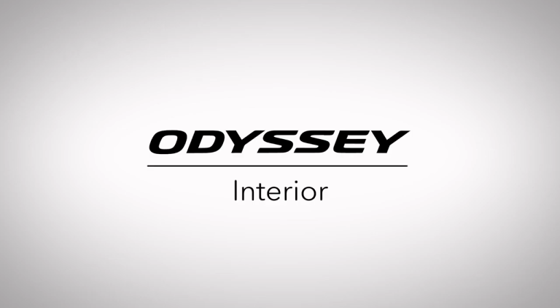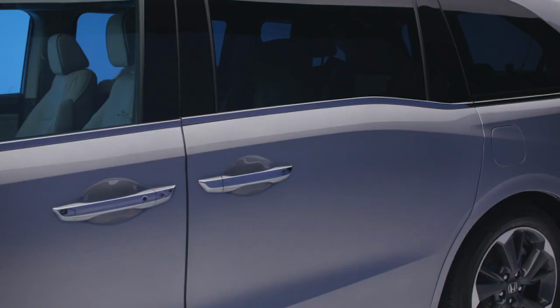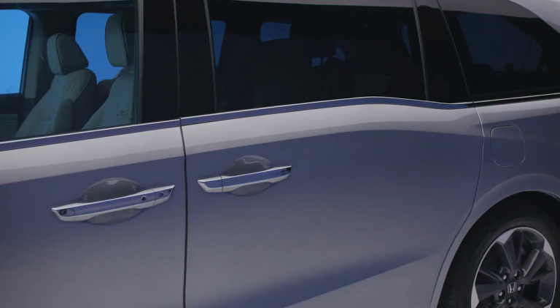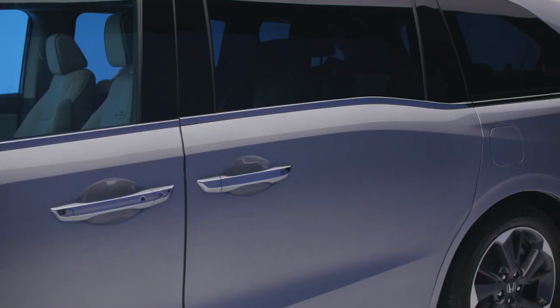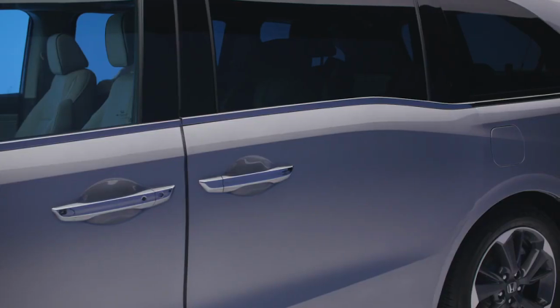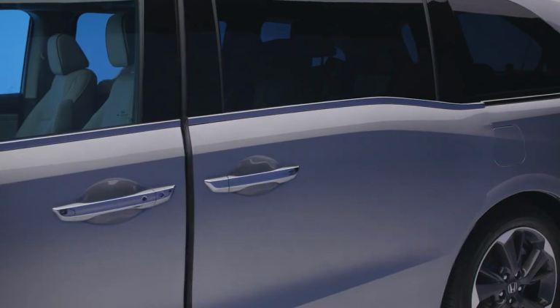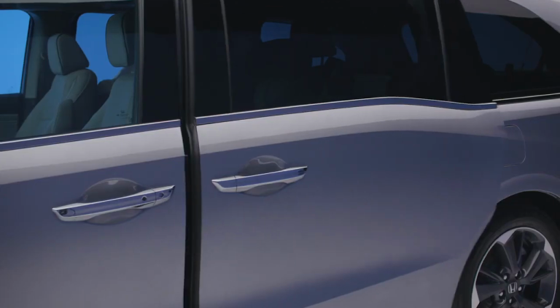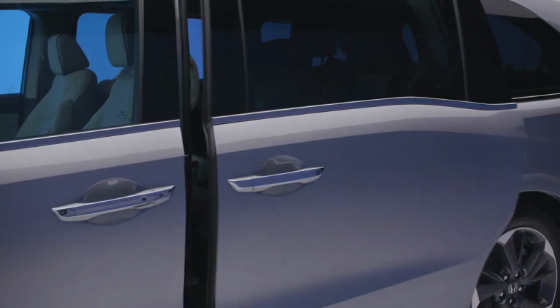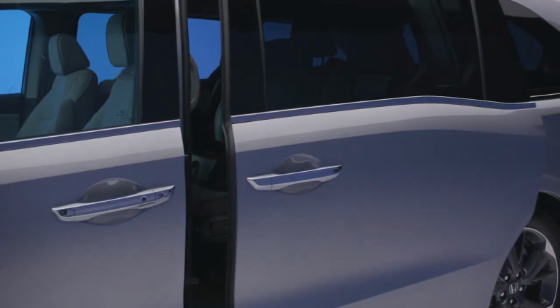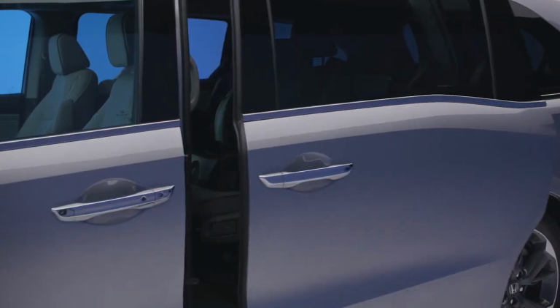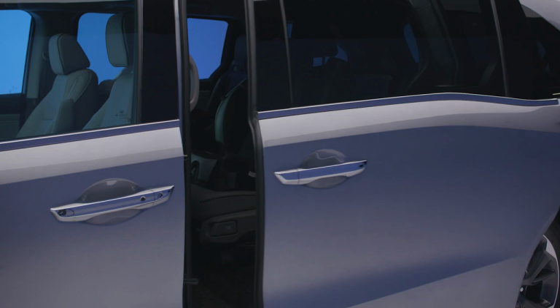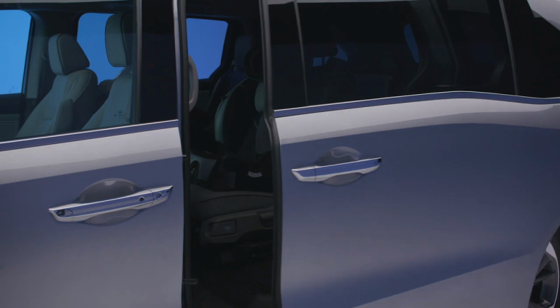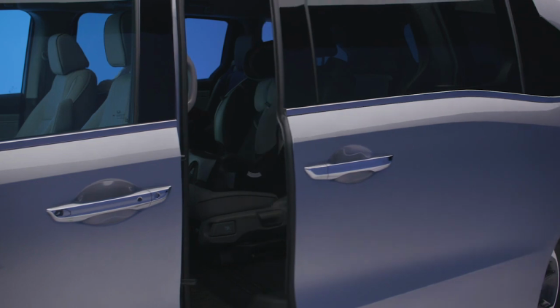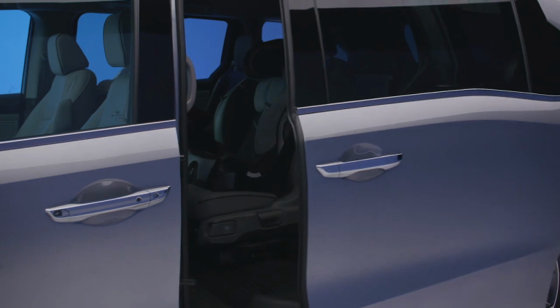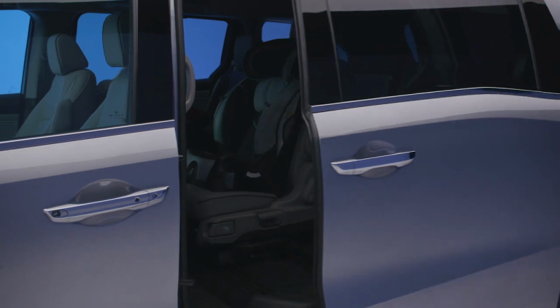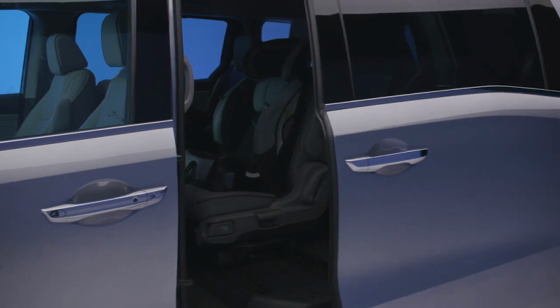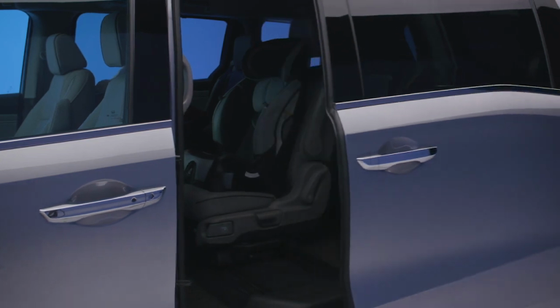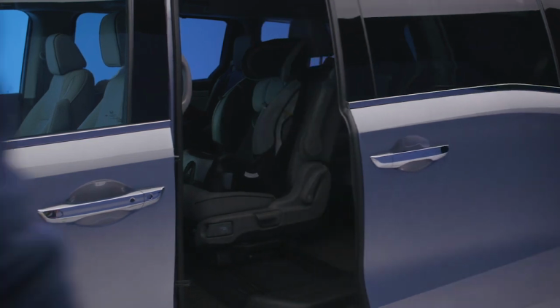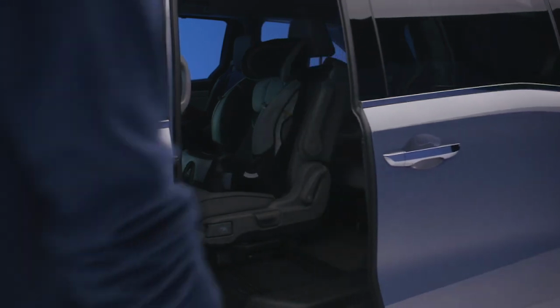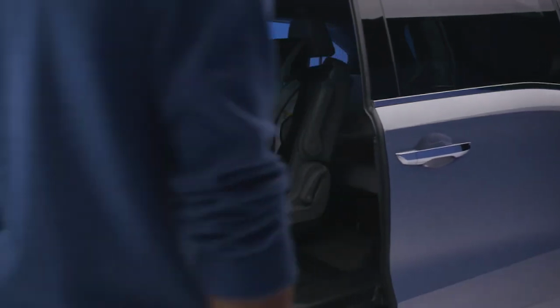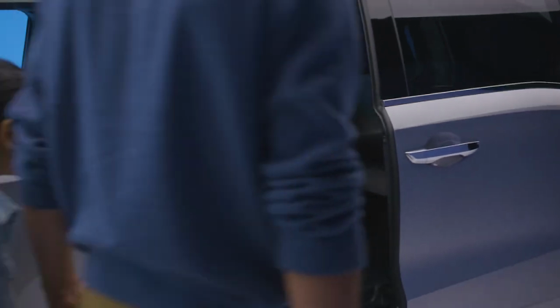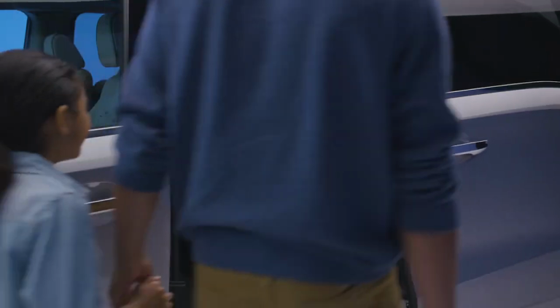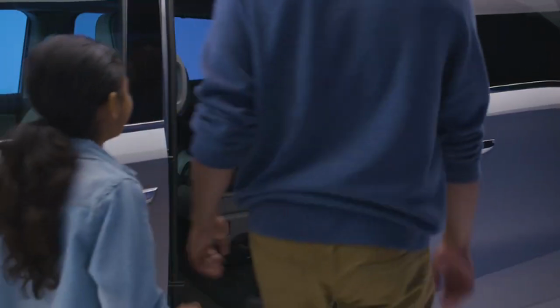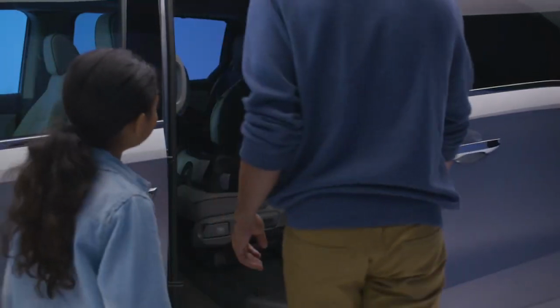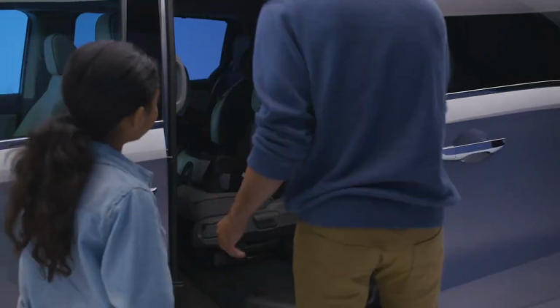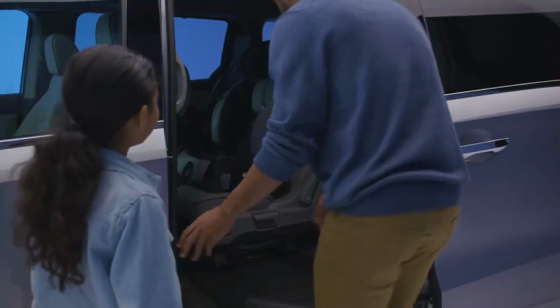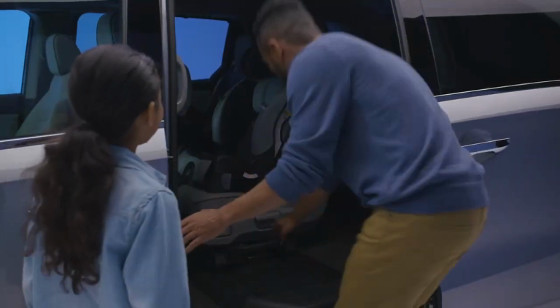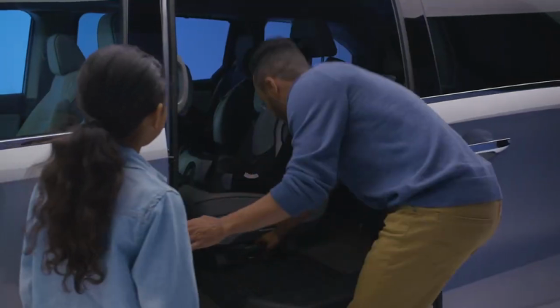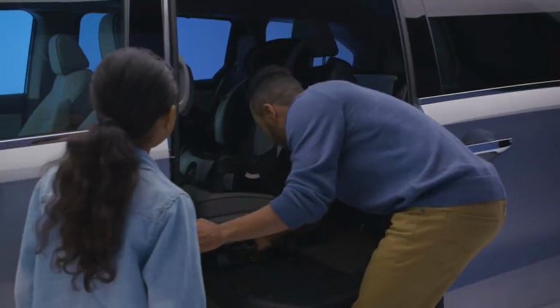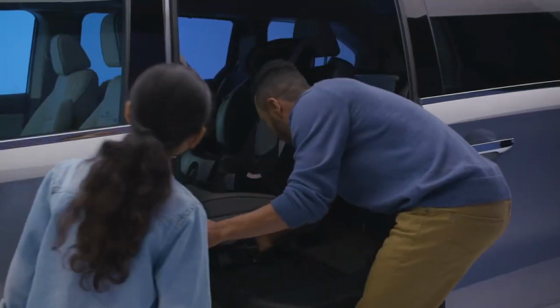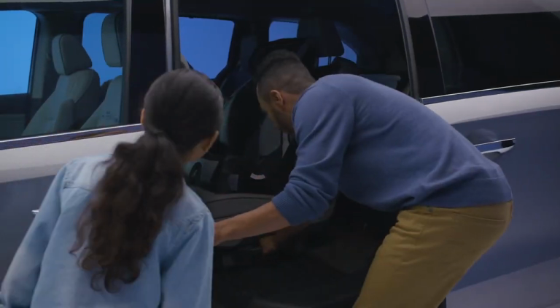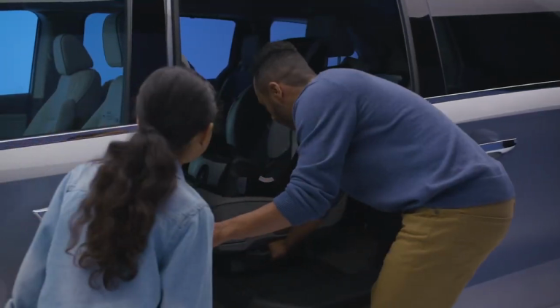The Honda Odyssey offers premium refinements throughout the cabin, creating an upscale, enjoyable driving experience.